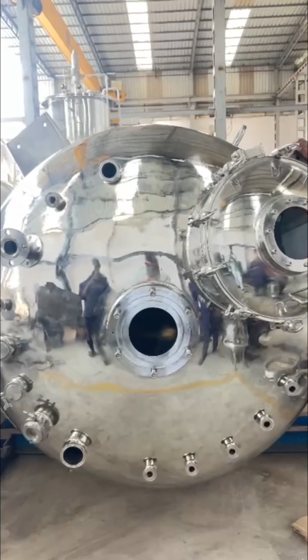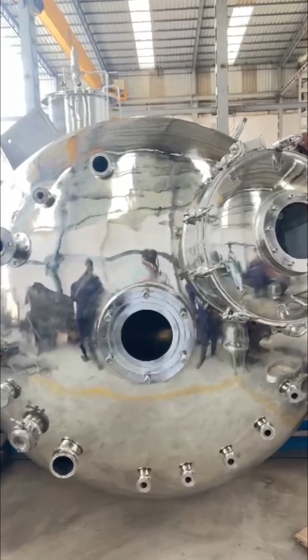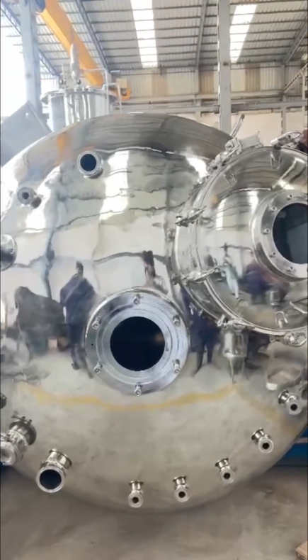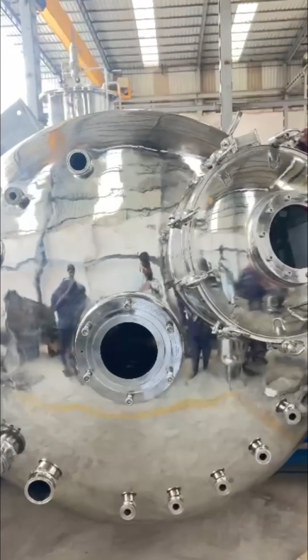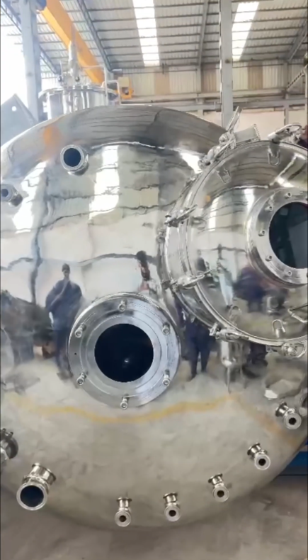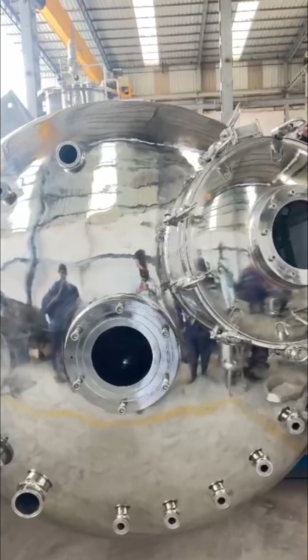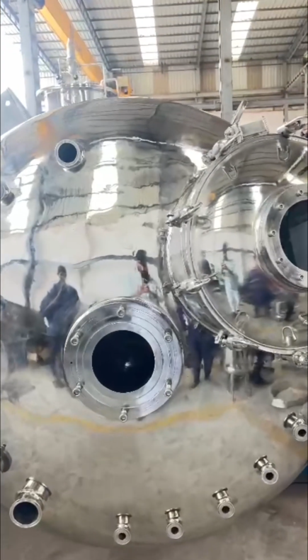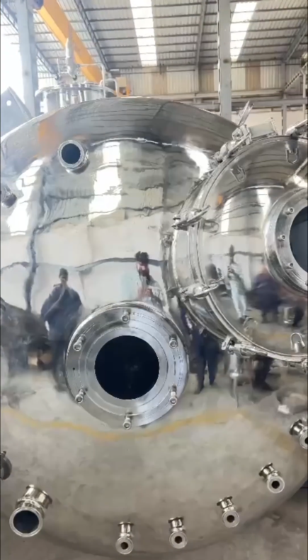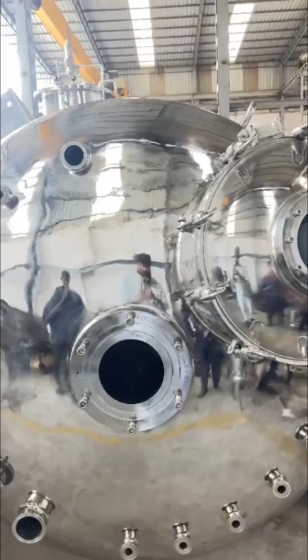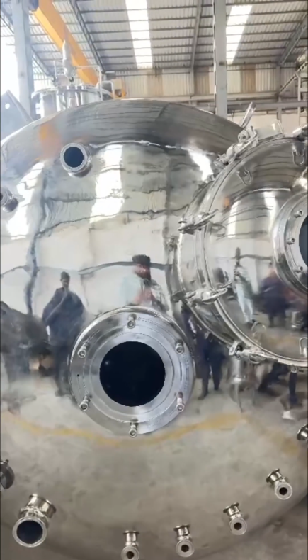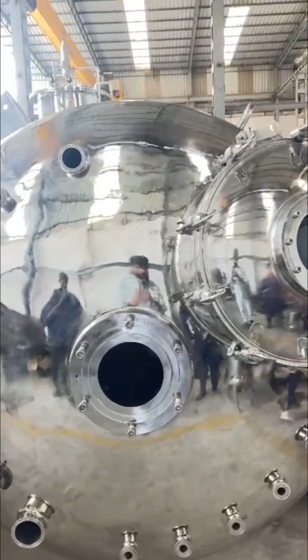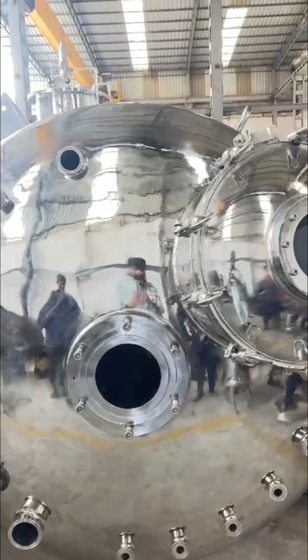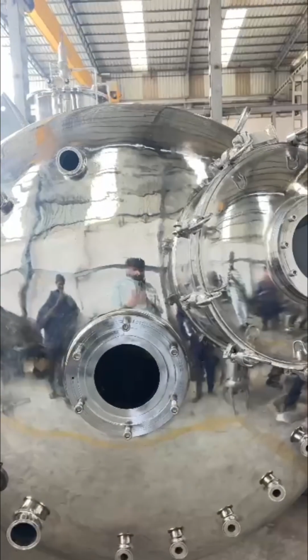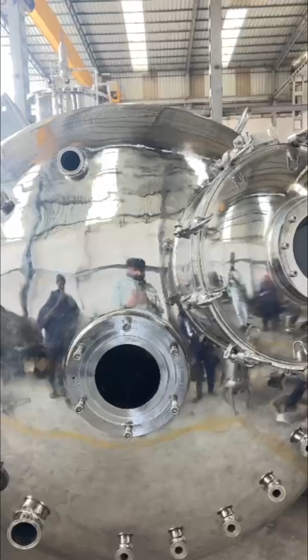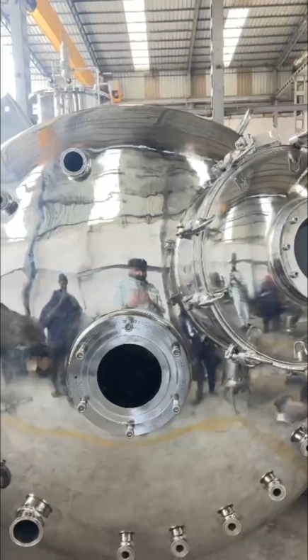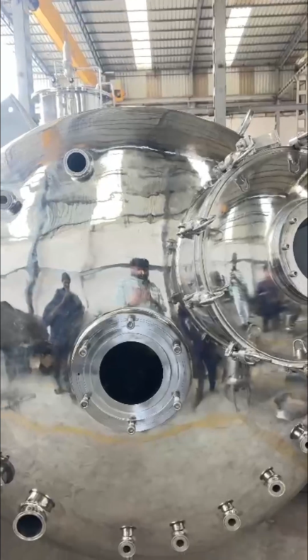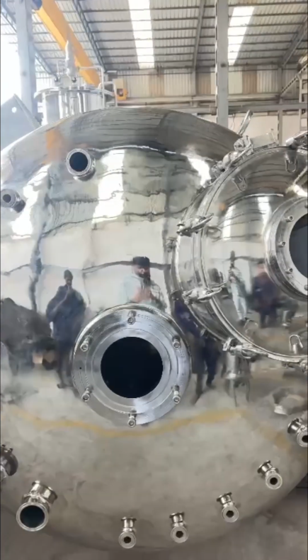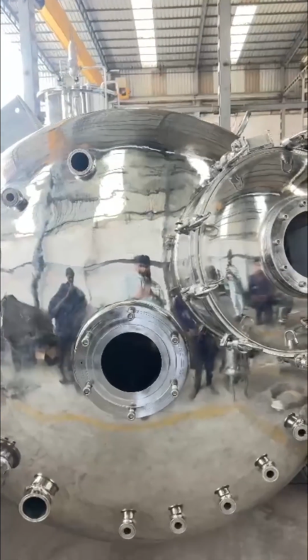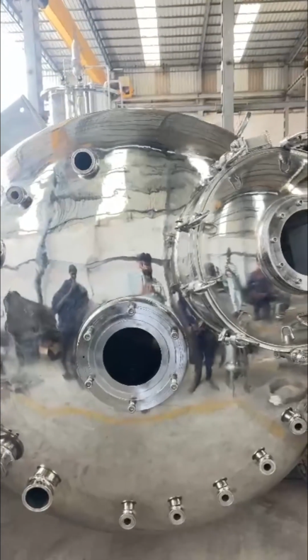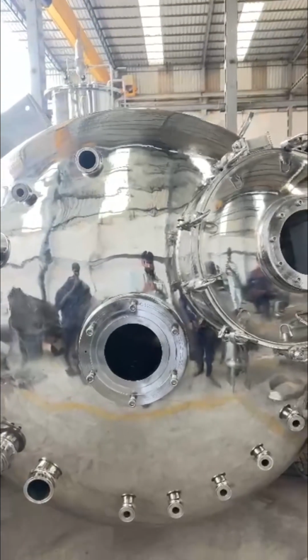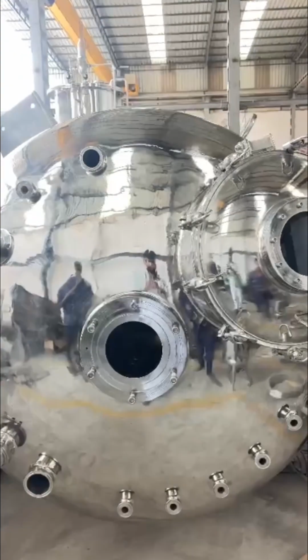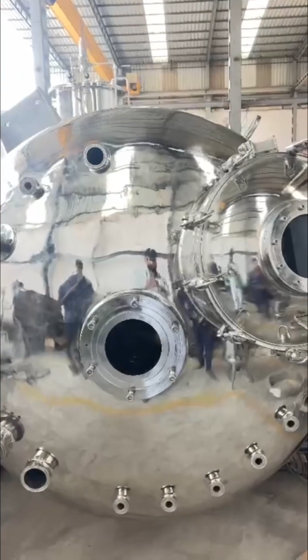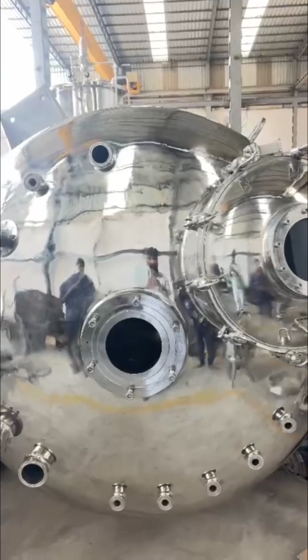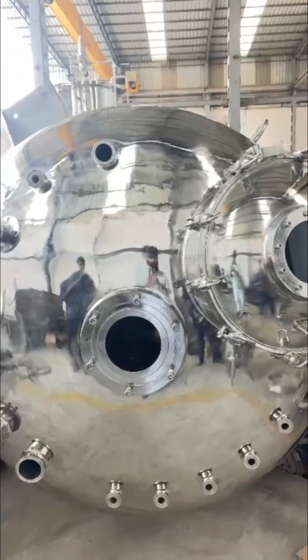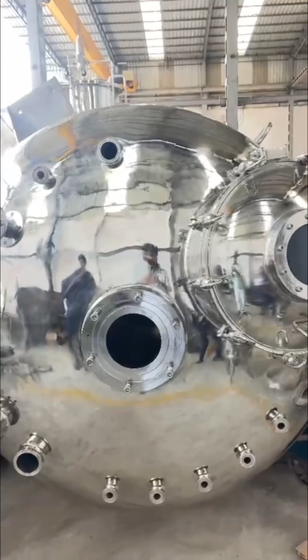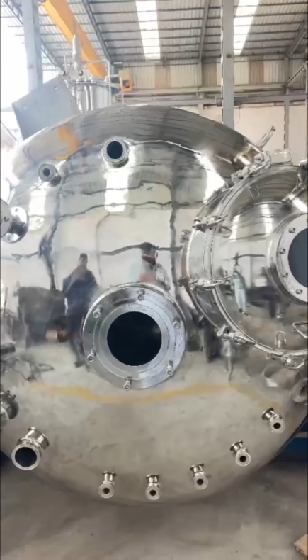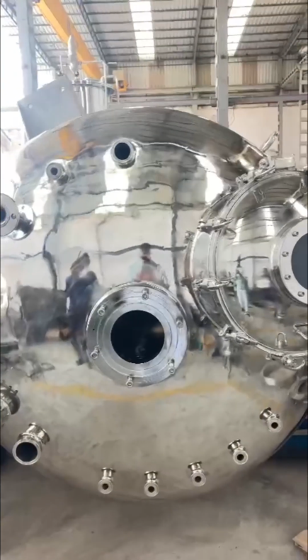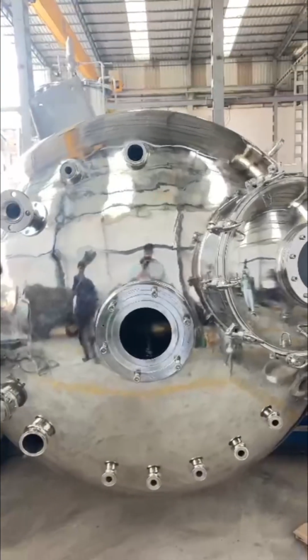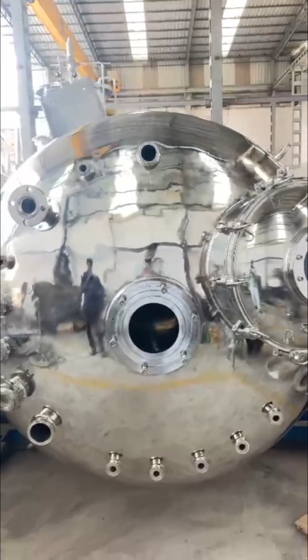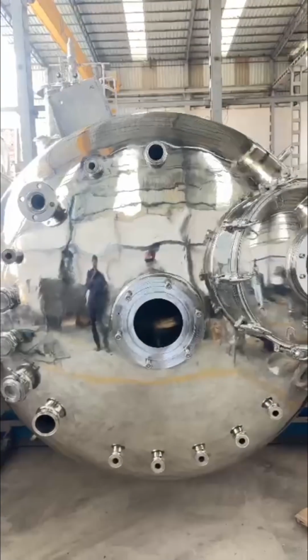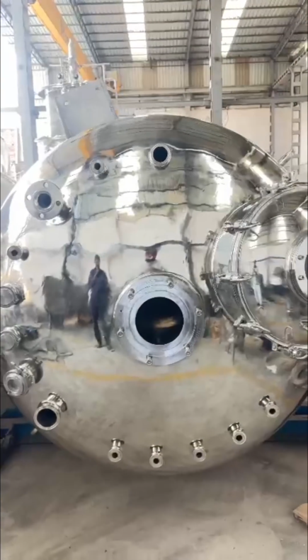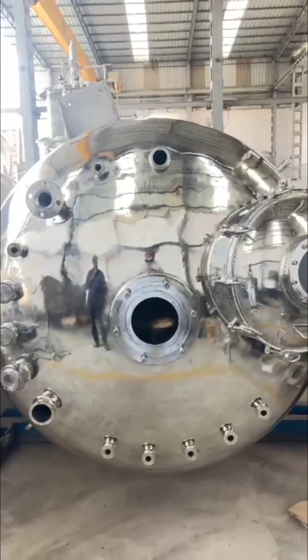On the top head, you'll notice a manway with internal legs, allowing operators to safely access the insides of the bioreactor.